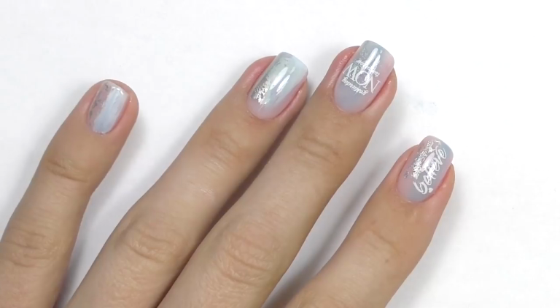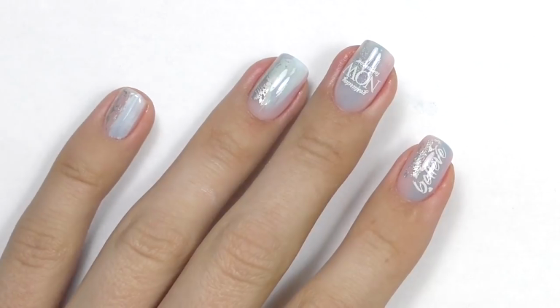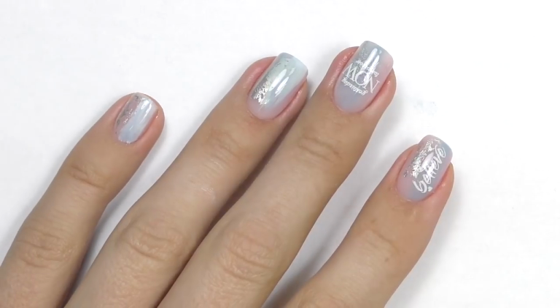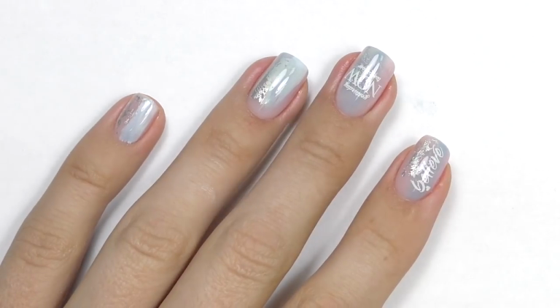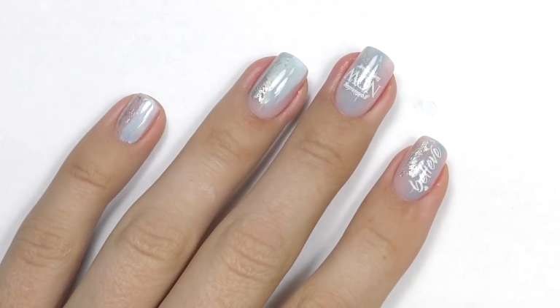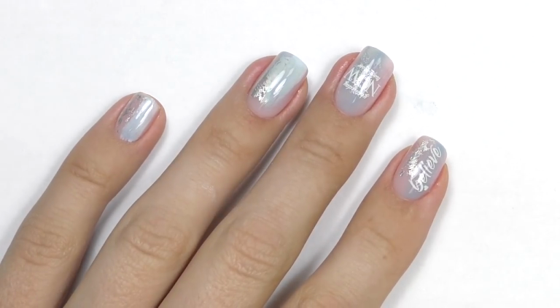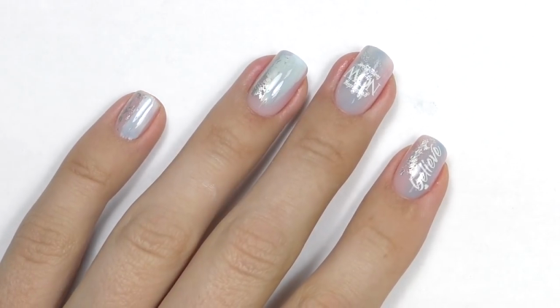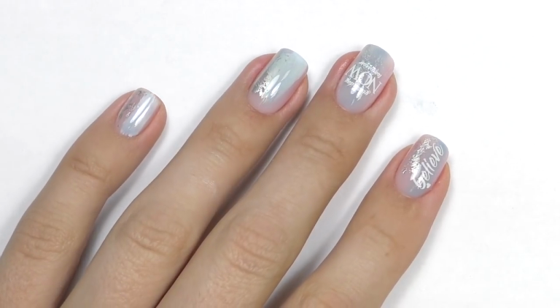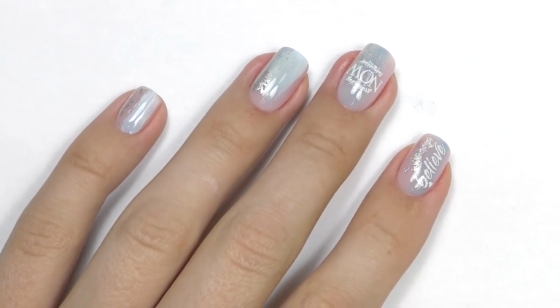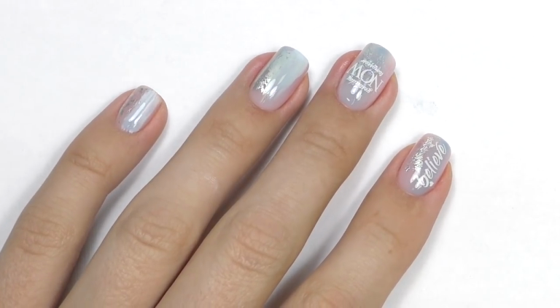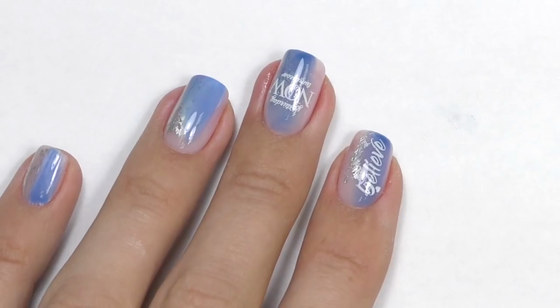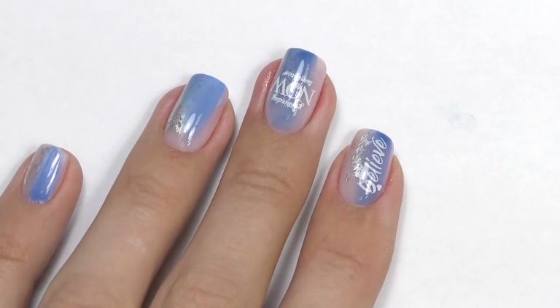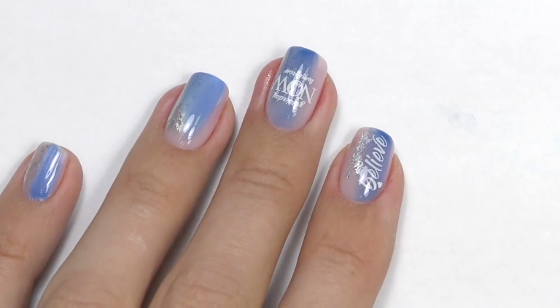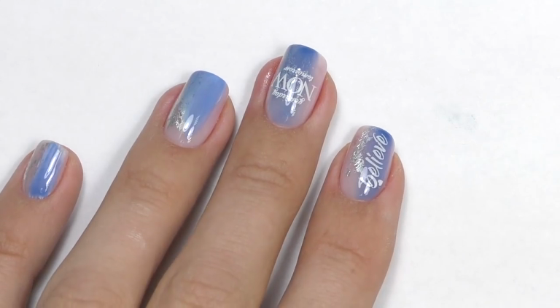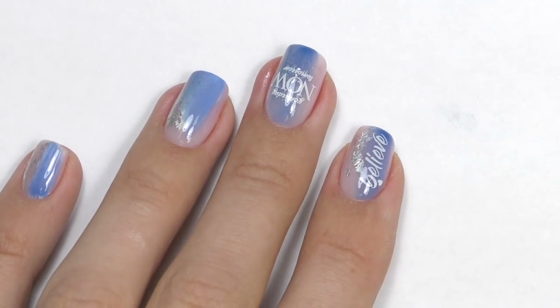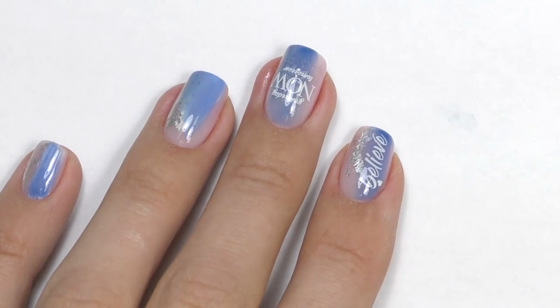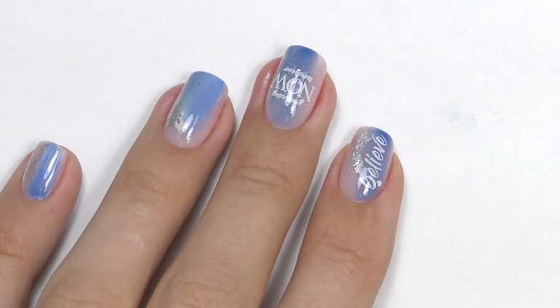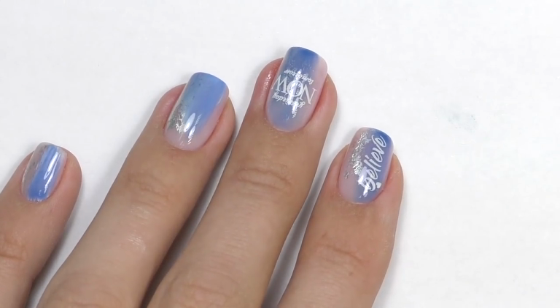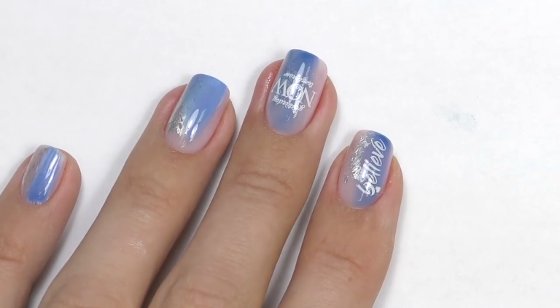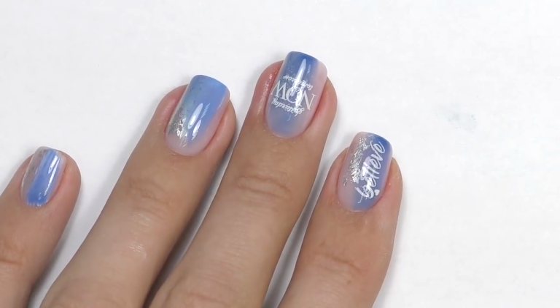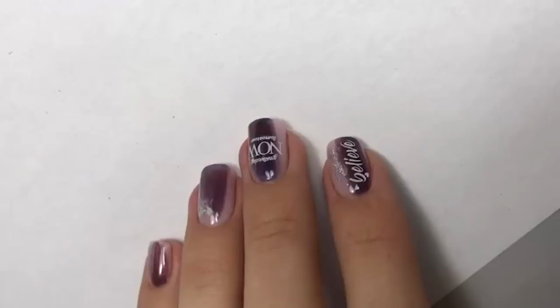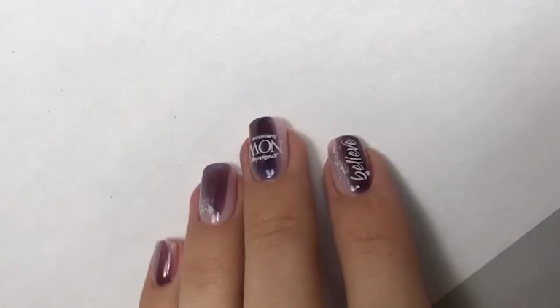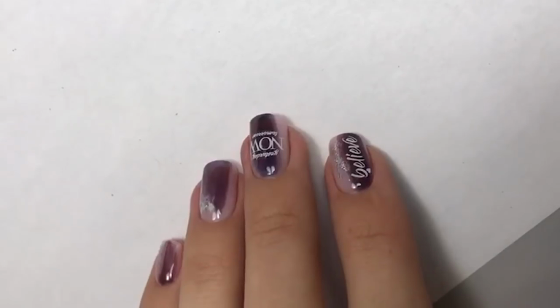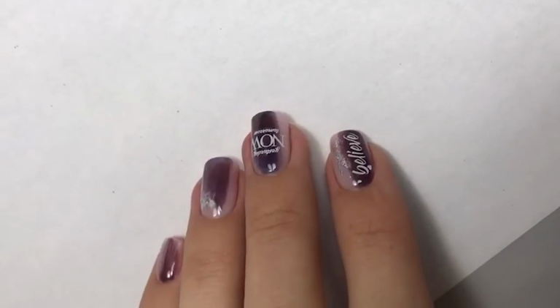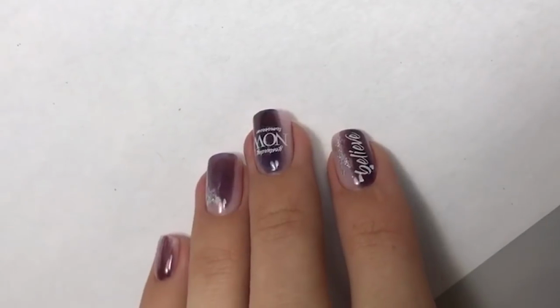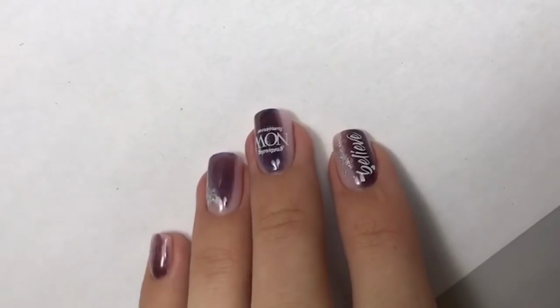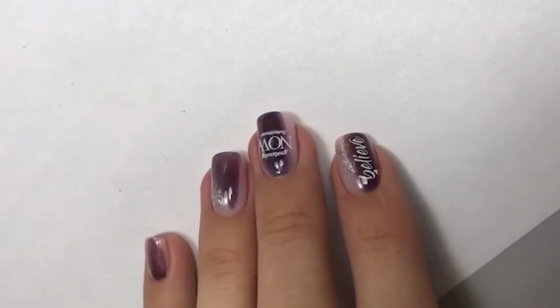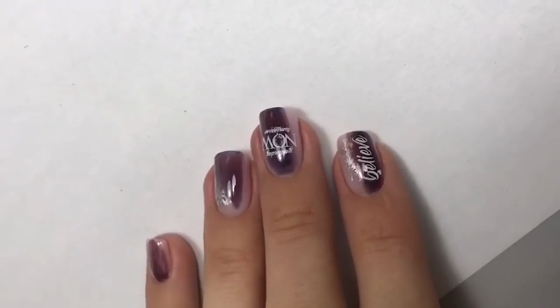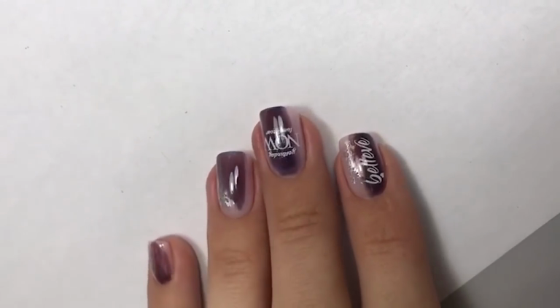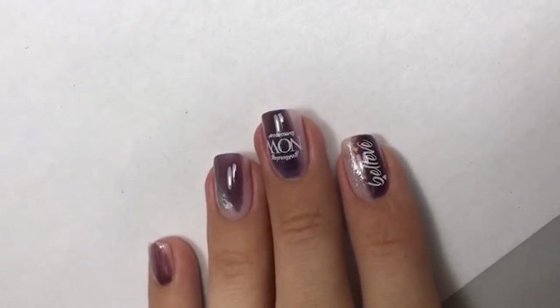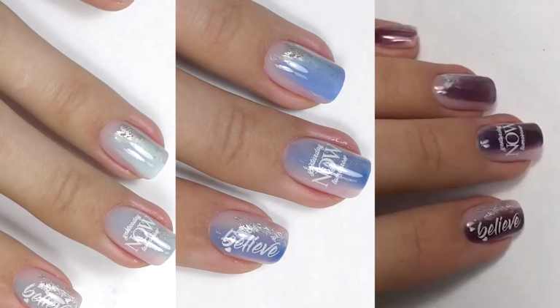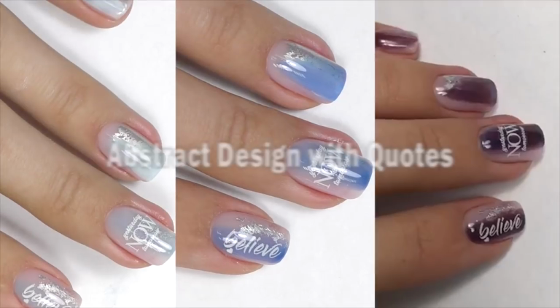Hi, I'm Anastasia. Today we will be doing abstract design that changes its color on short nails.